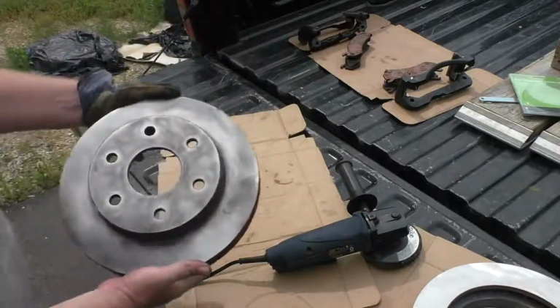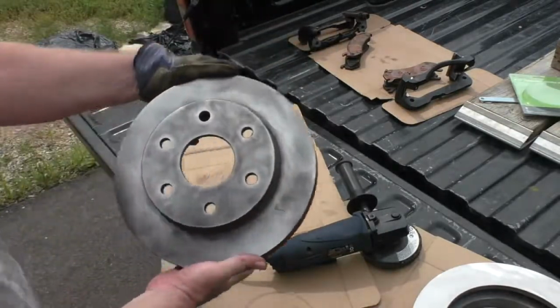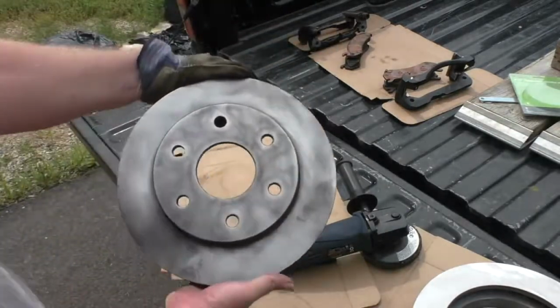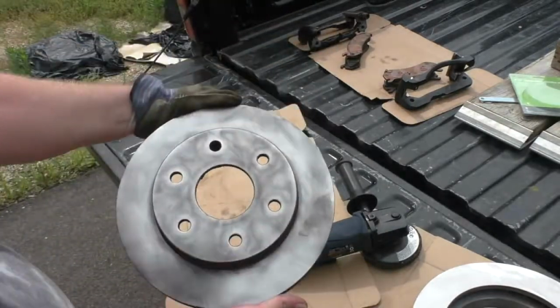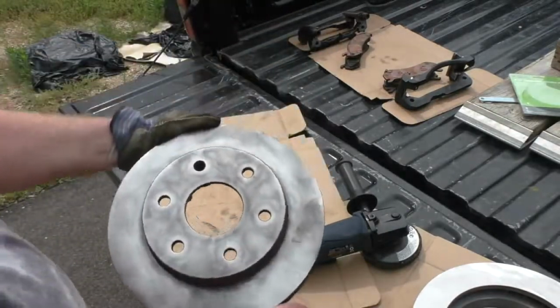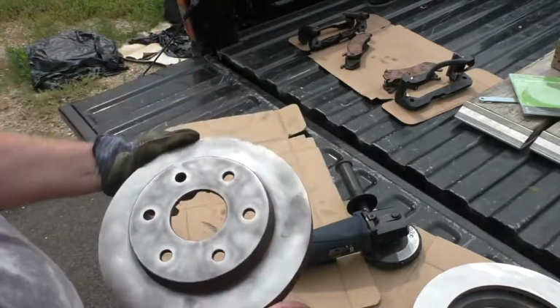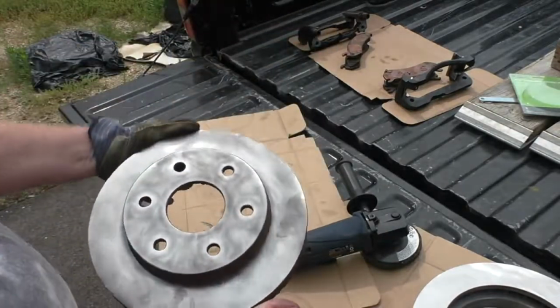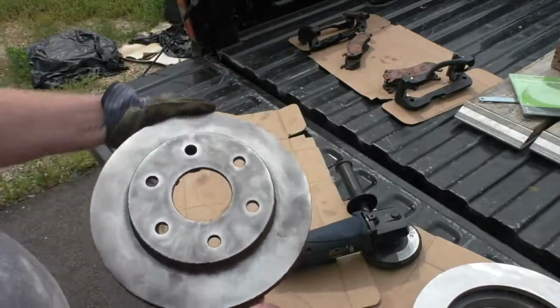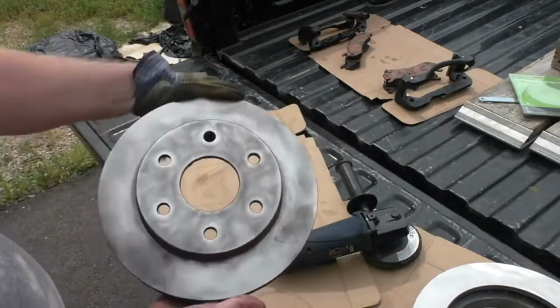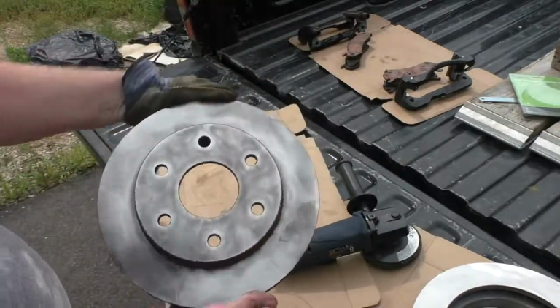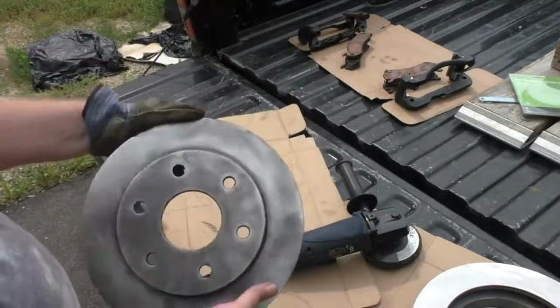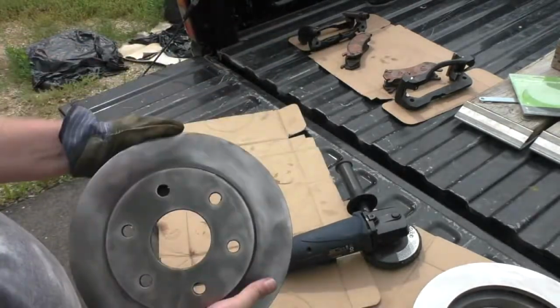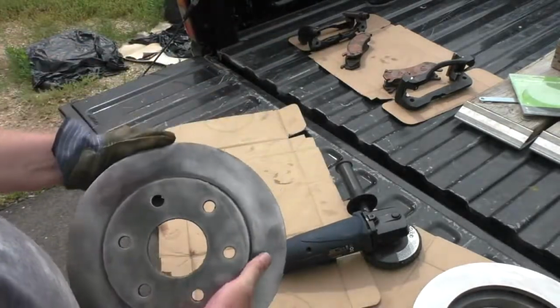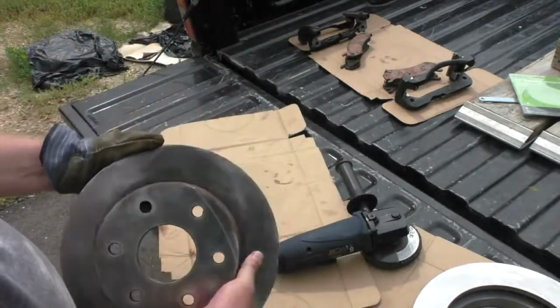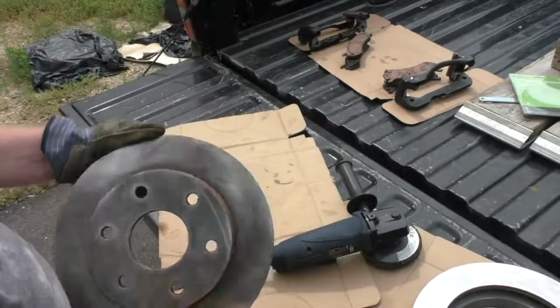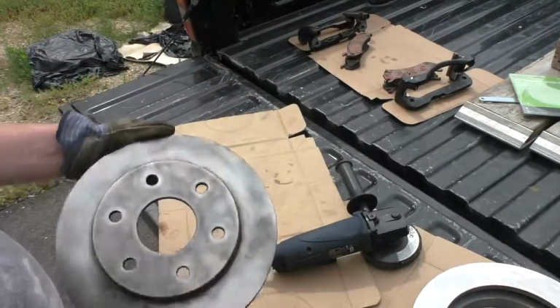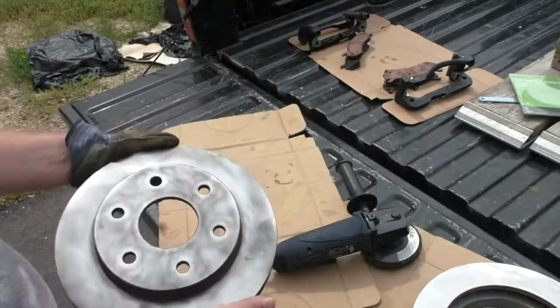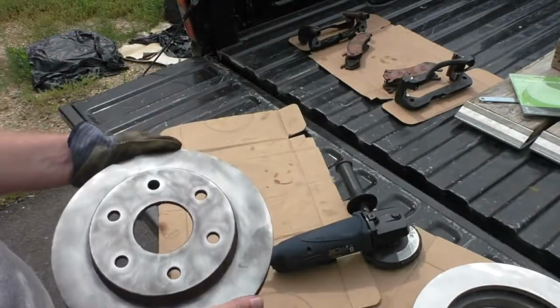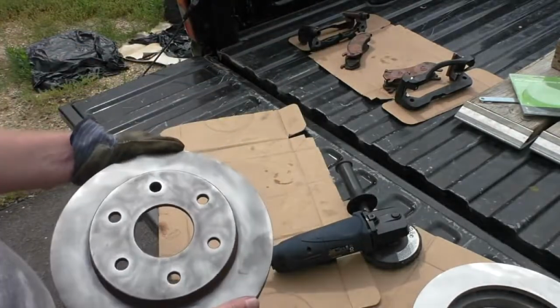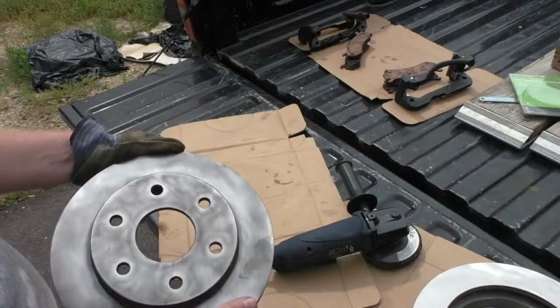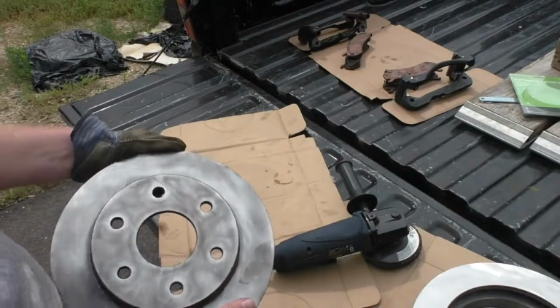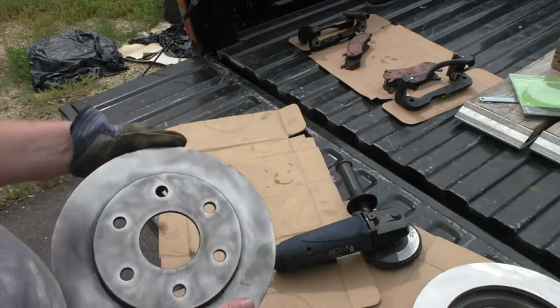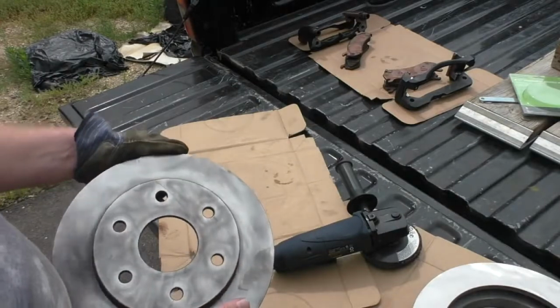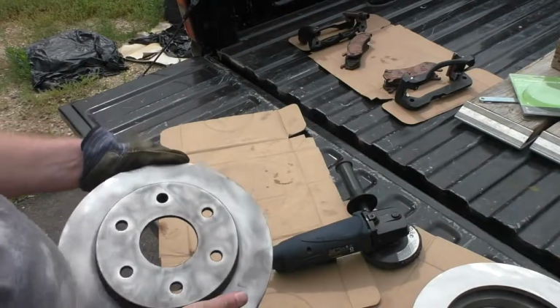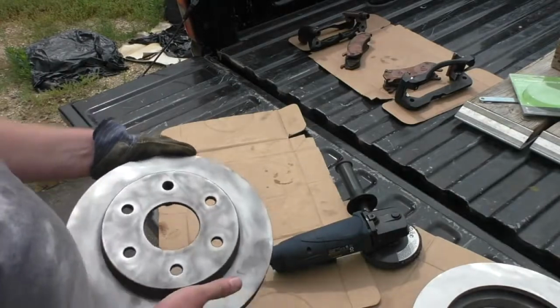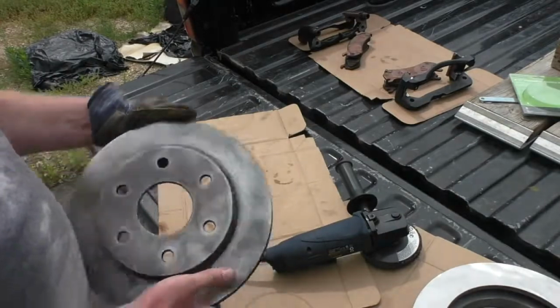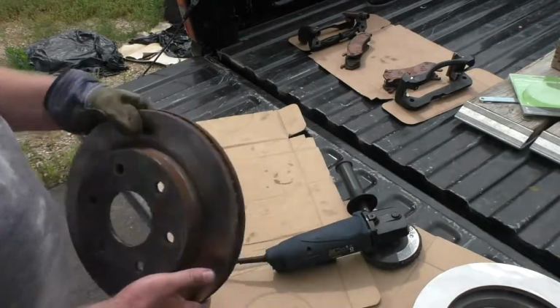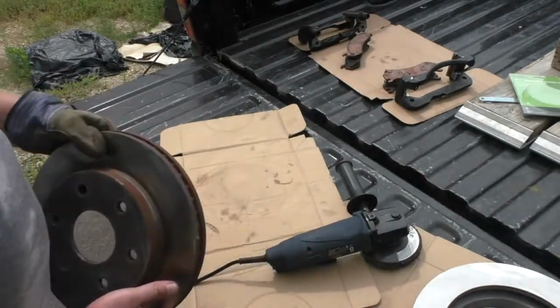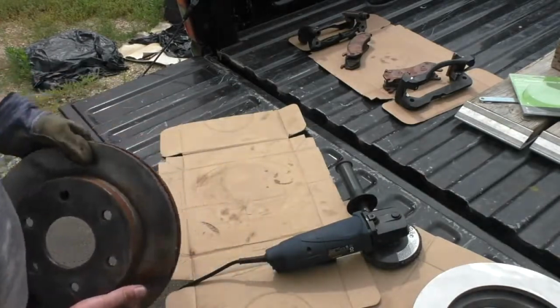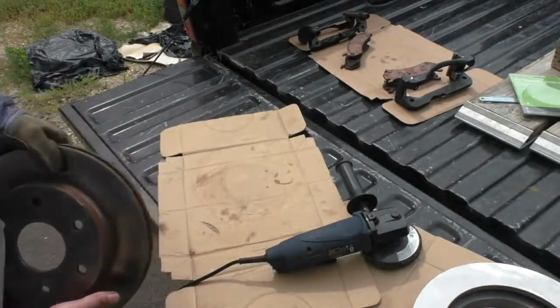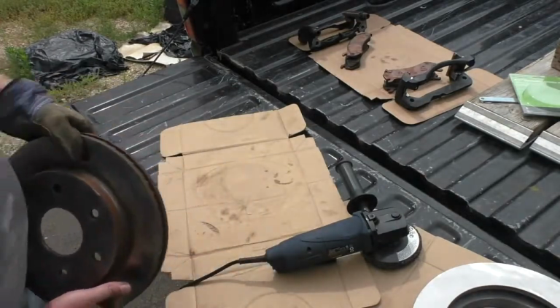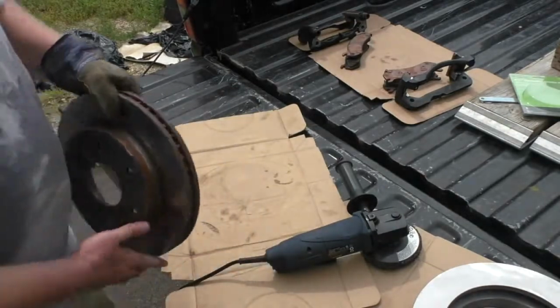So there you see it, not too bad. Just got to clean the dust off of it and everything — a little brake cleaner — that'll be great.